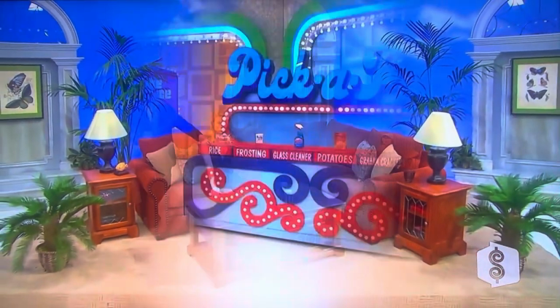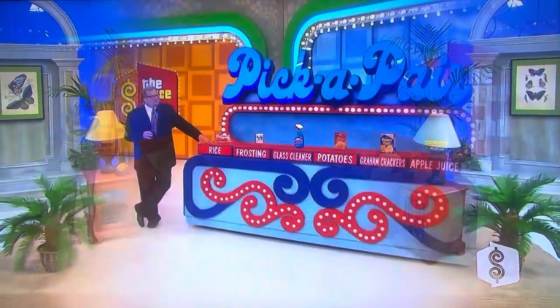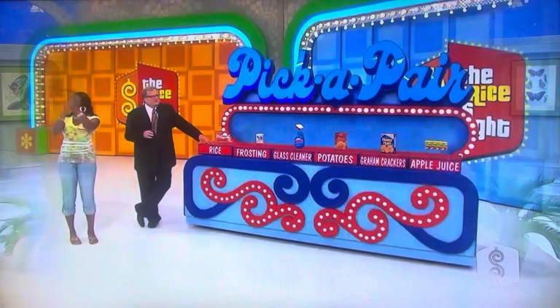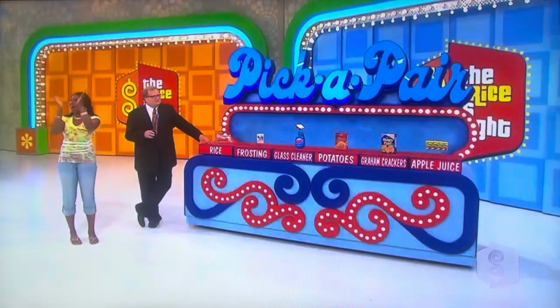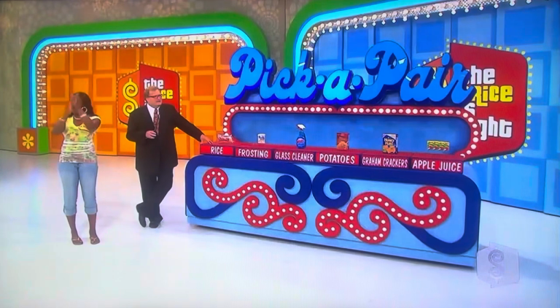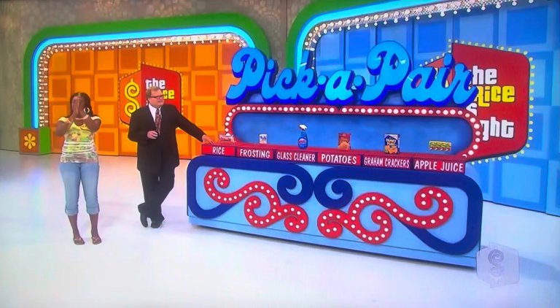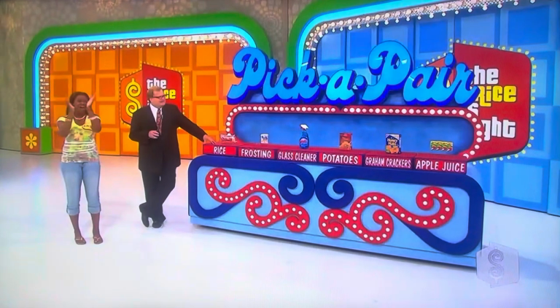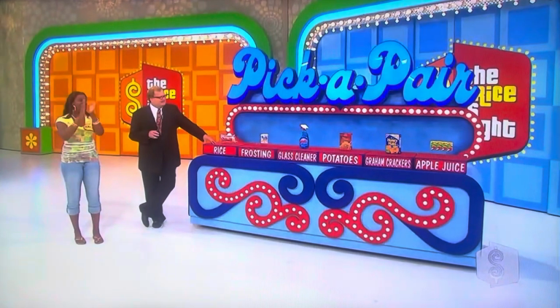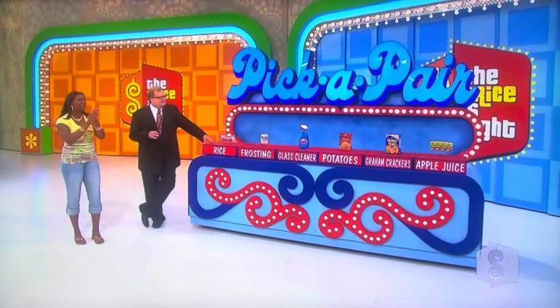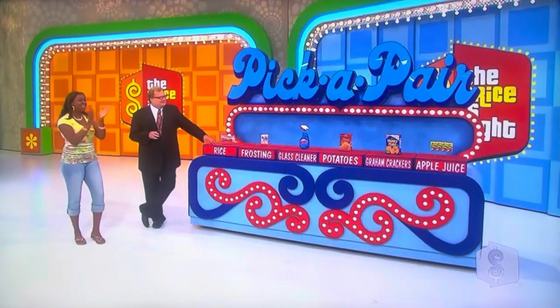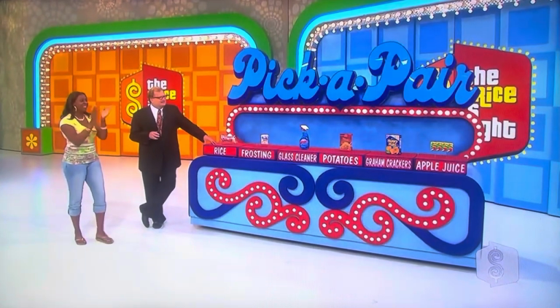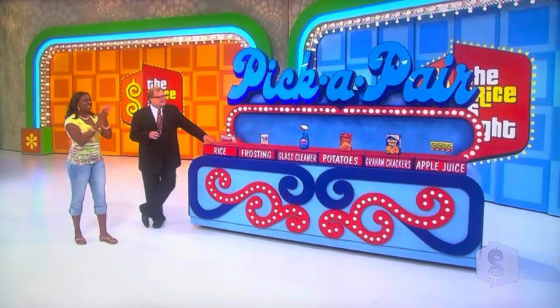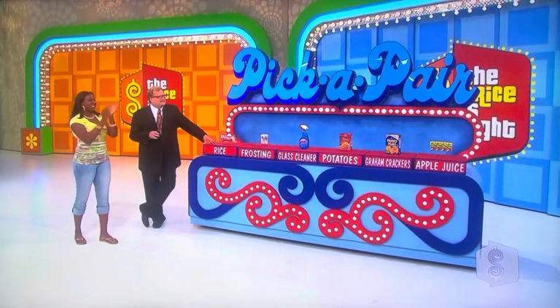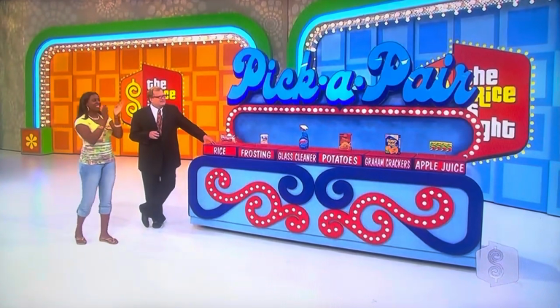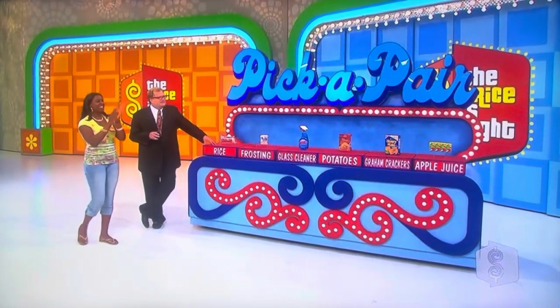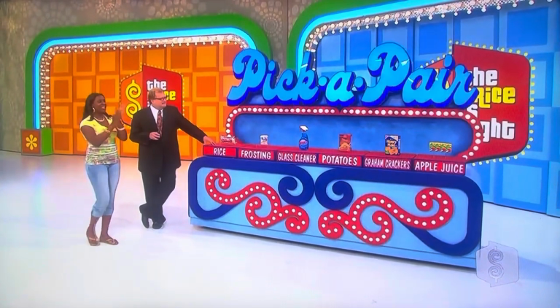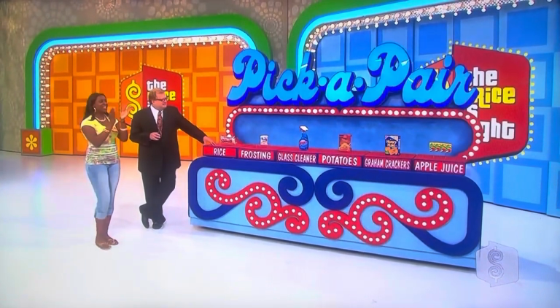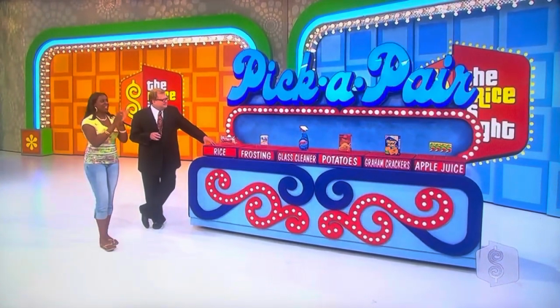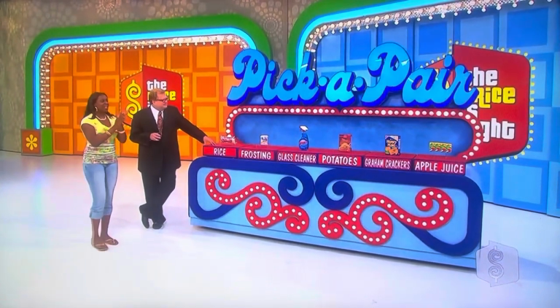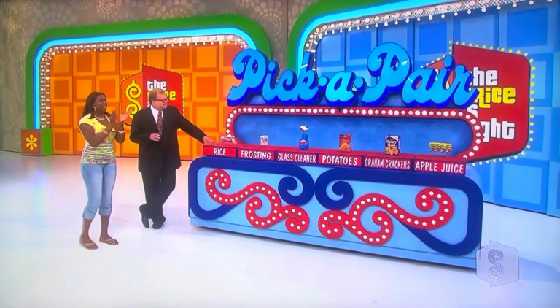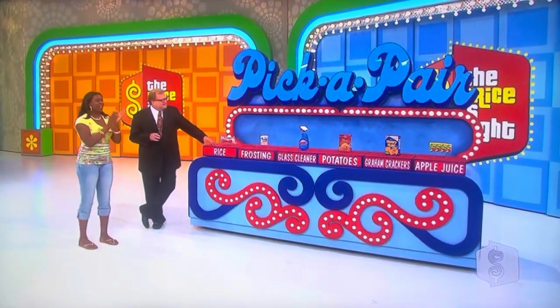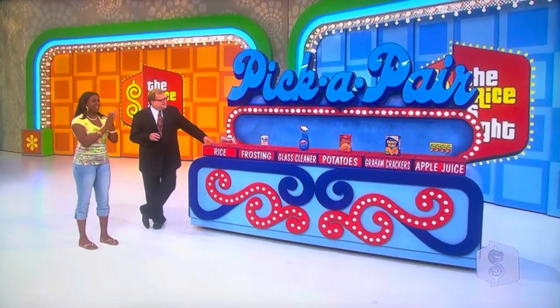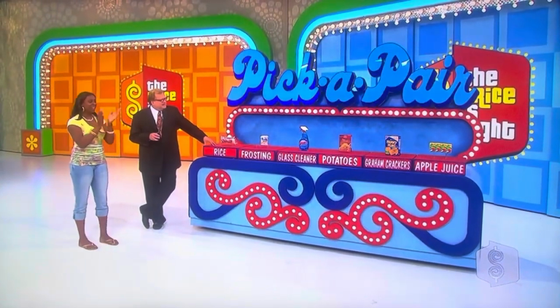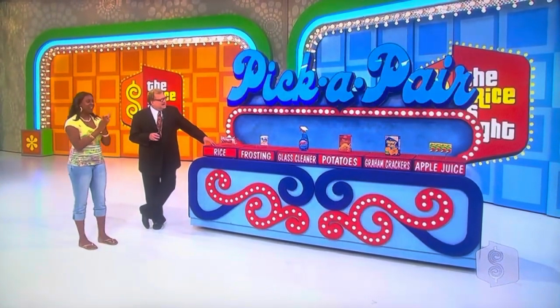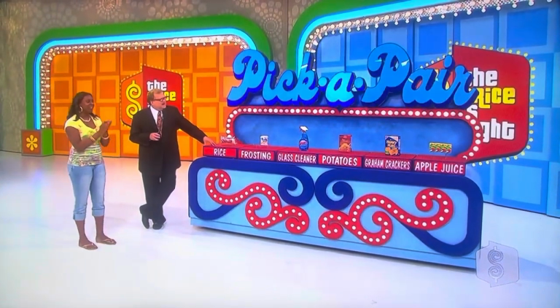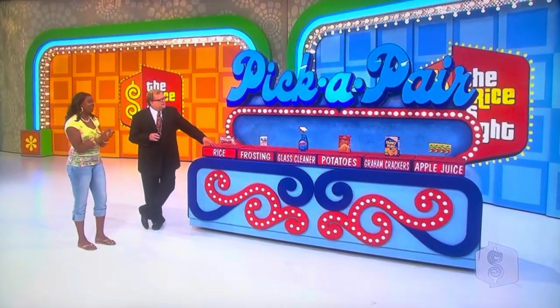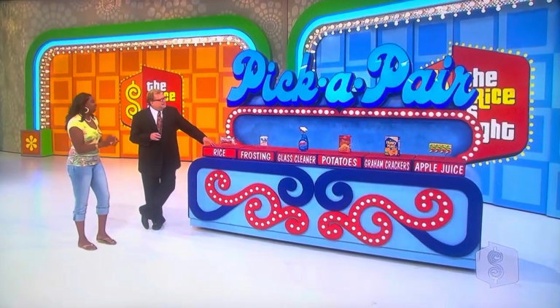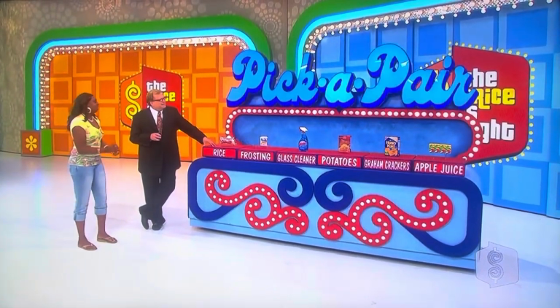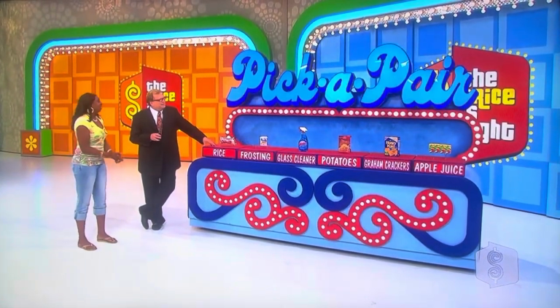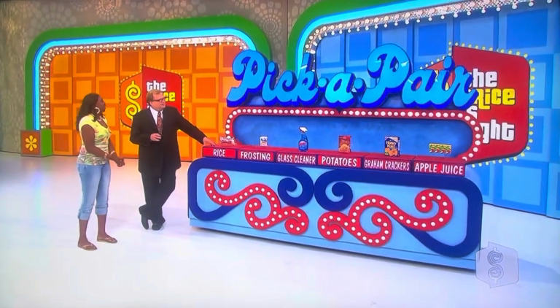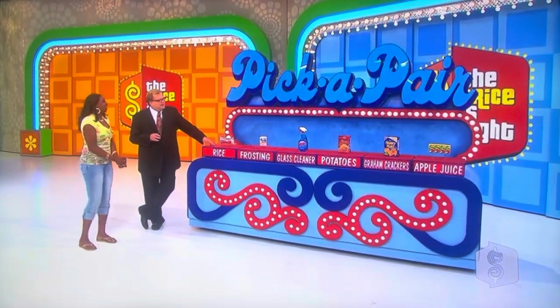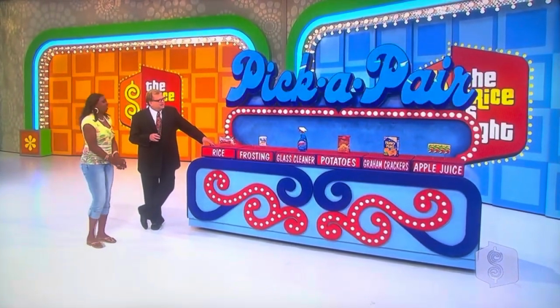A little lift-top thing on the coffee table. It's Amber. She played a game called Pick a Pair.